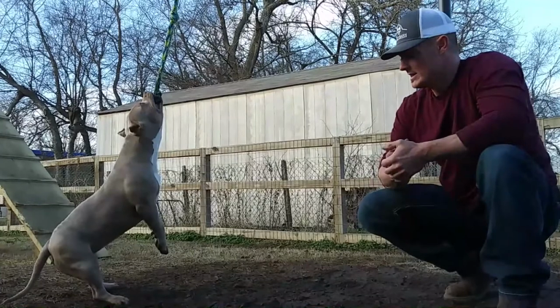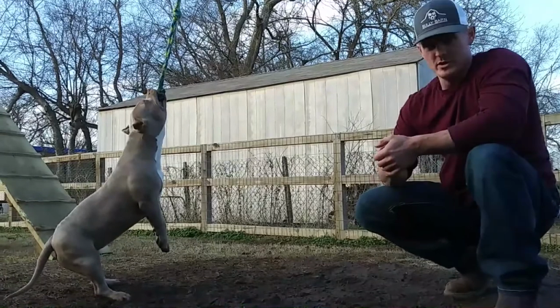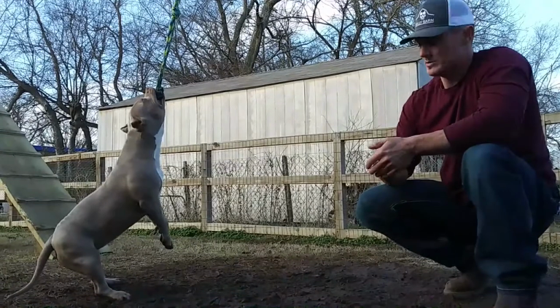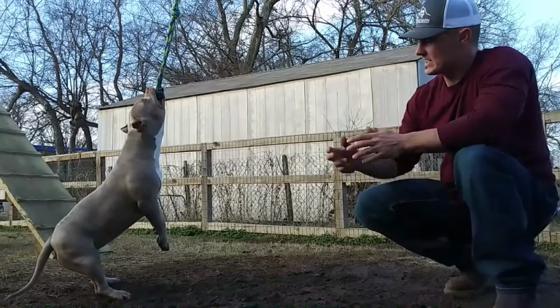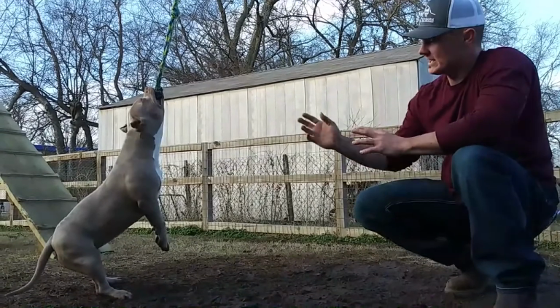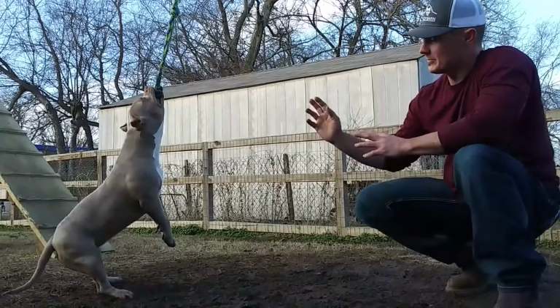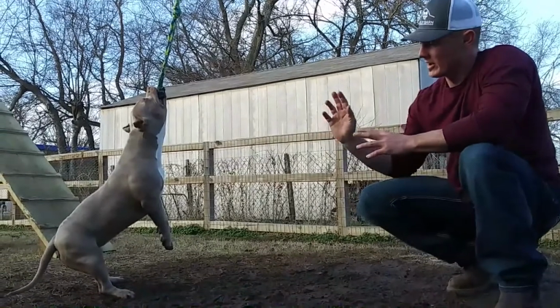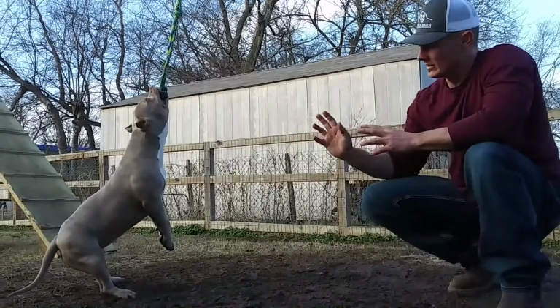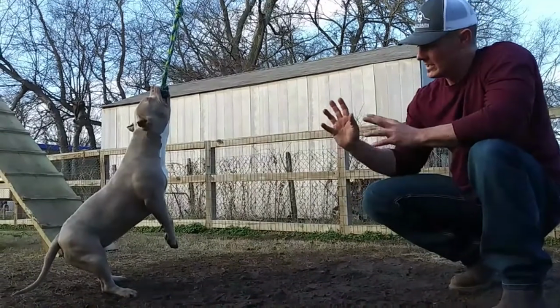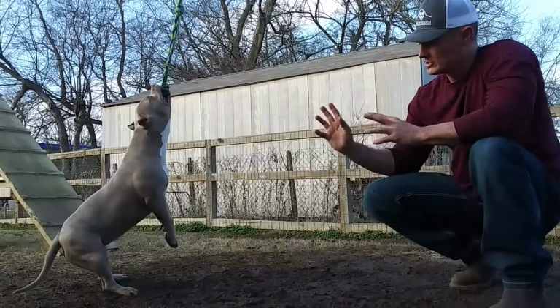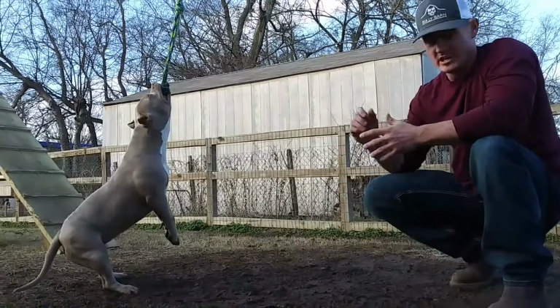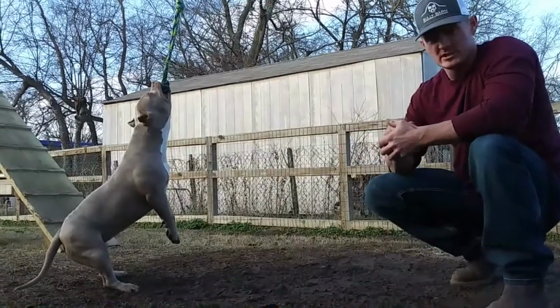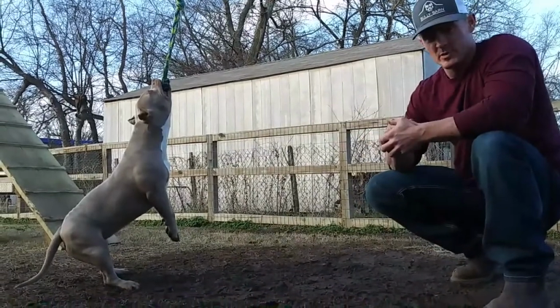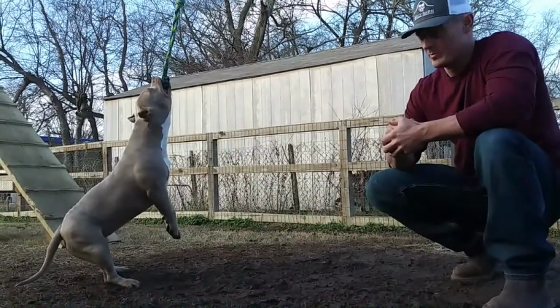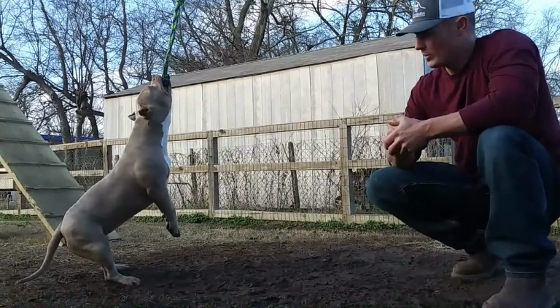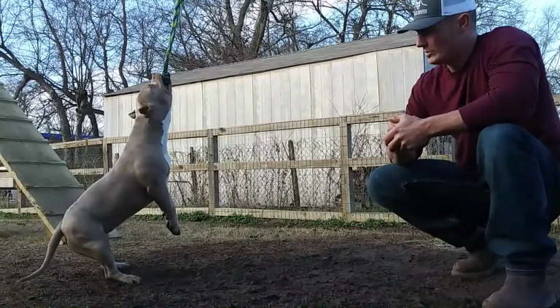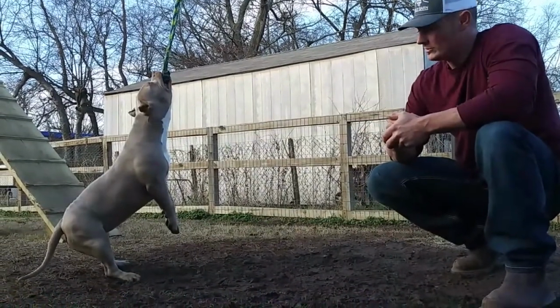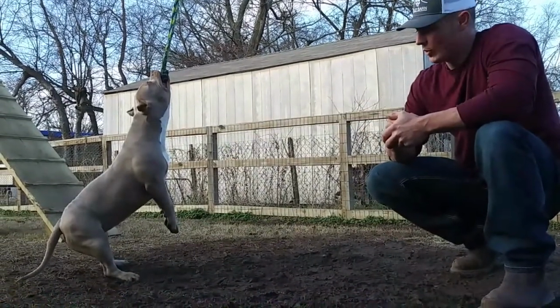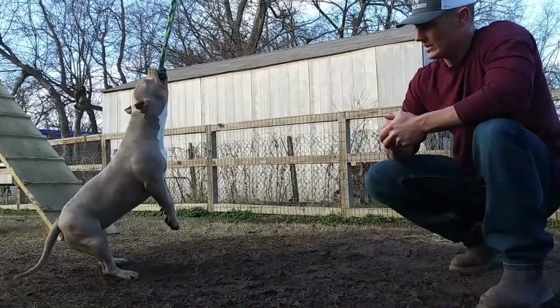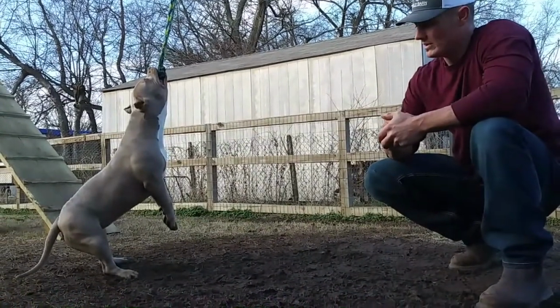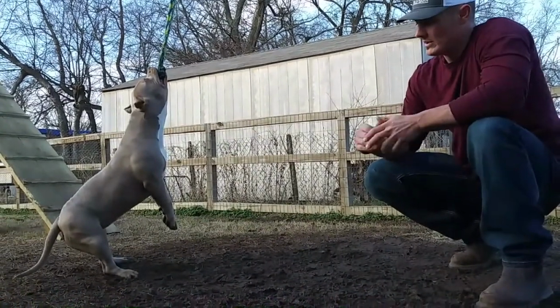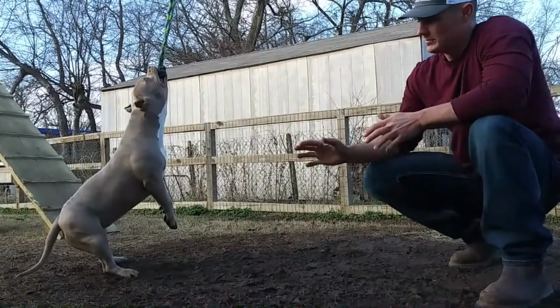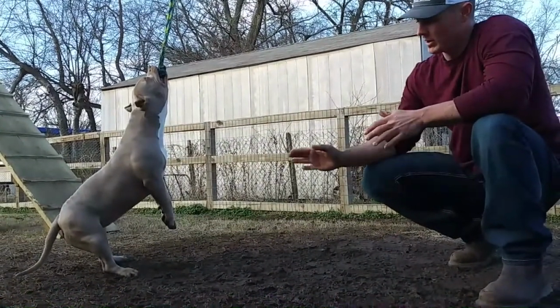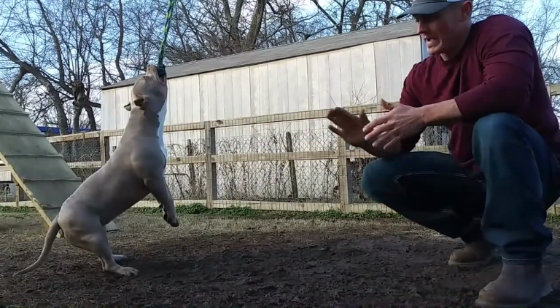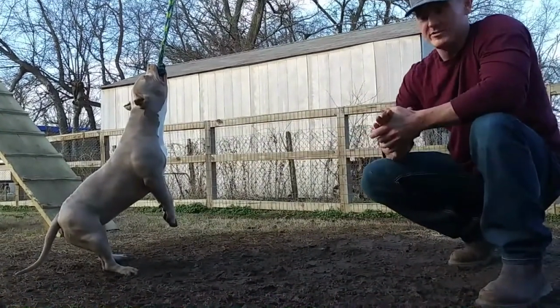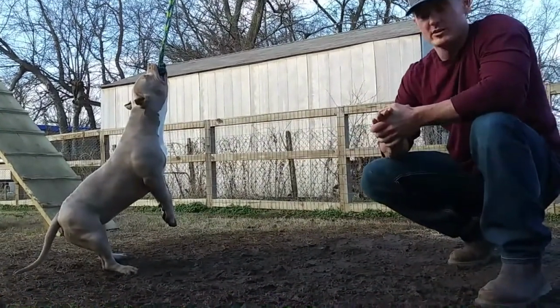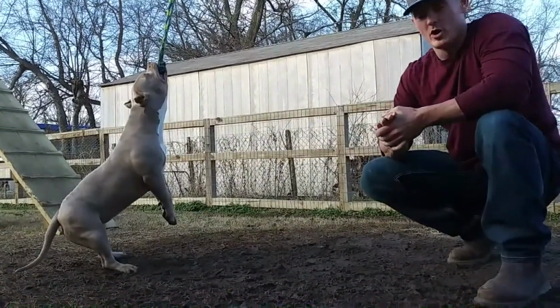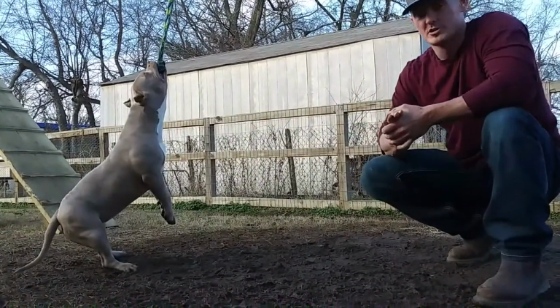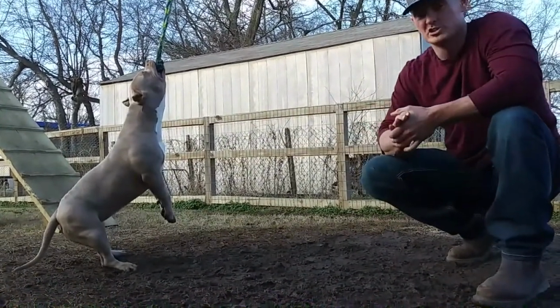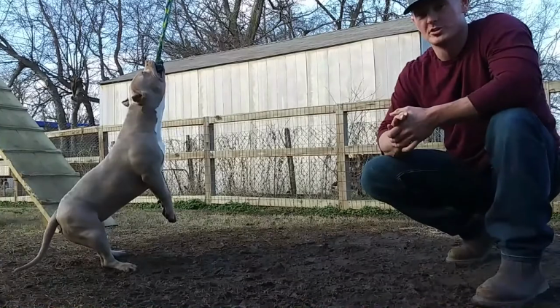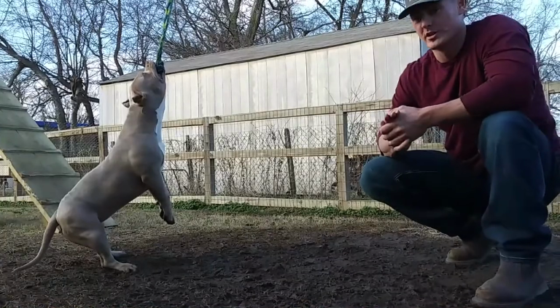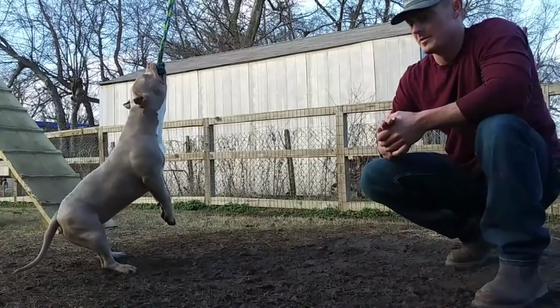We set it up where she can get the spring pole toy, but her back feet are also still on the ground.